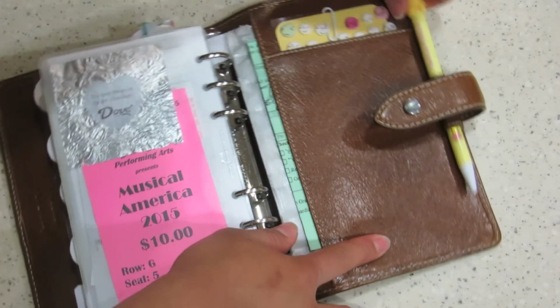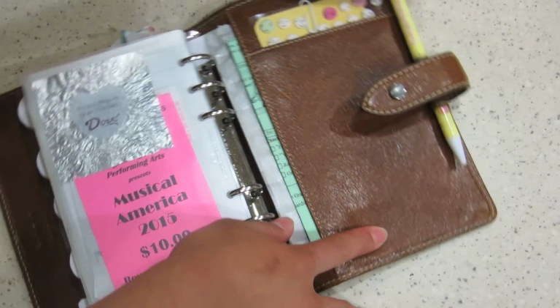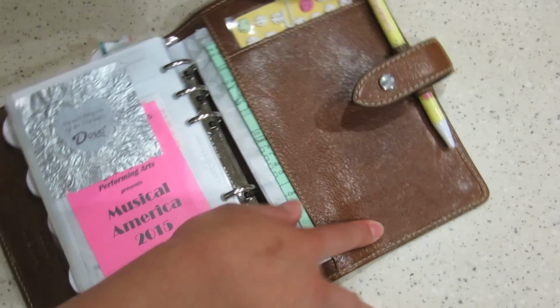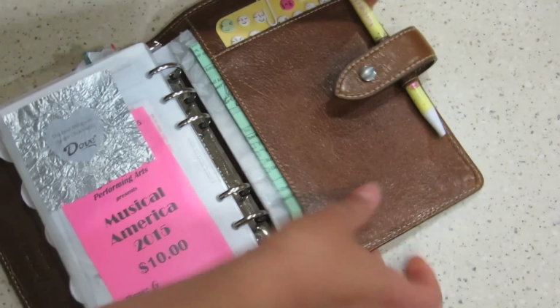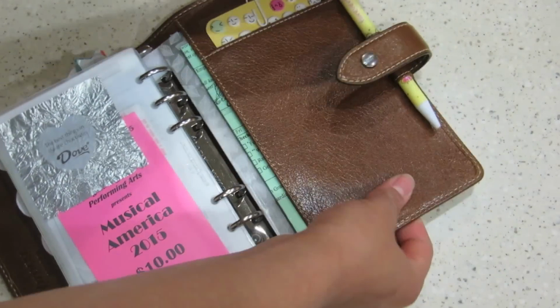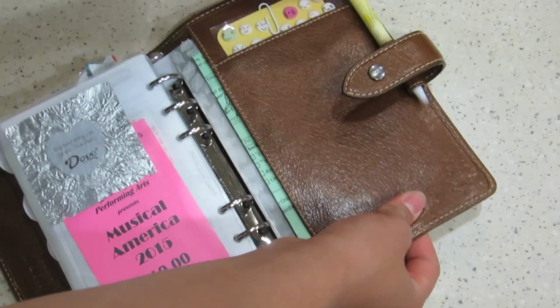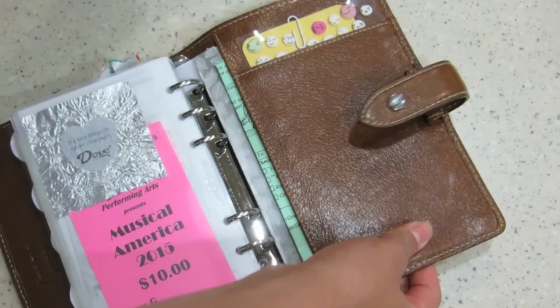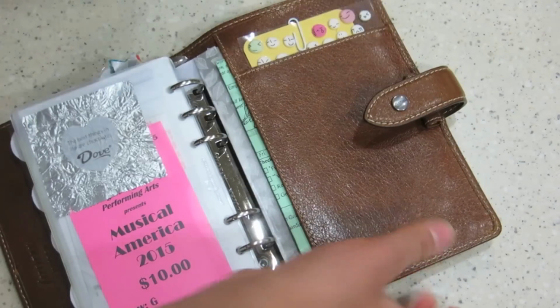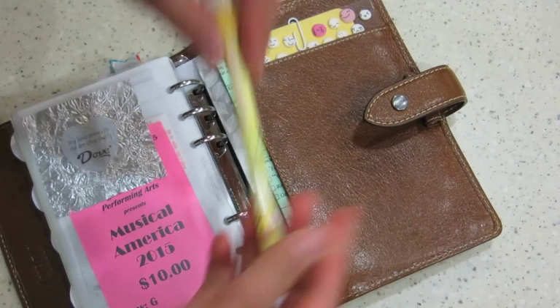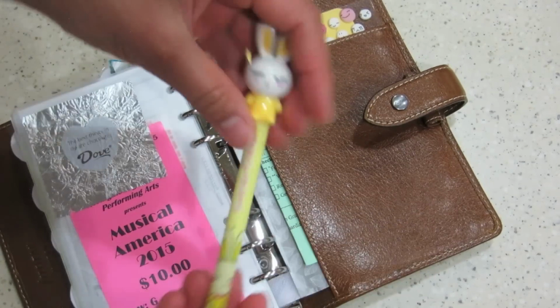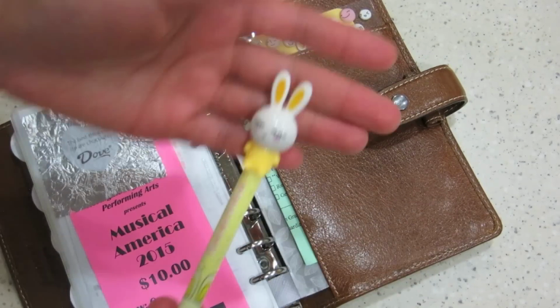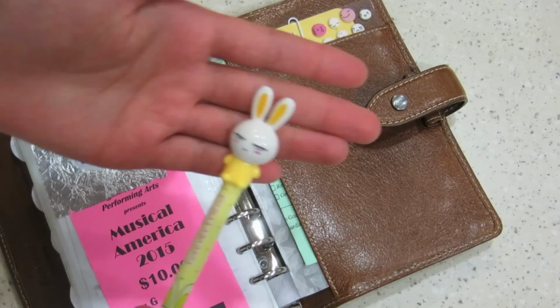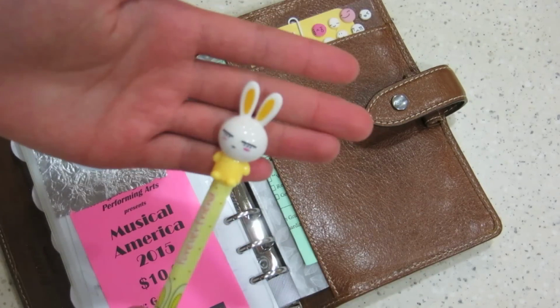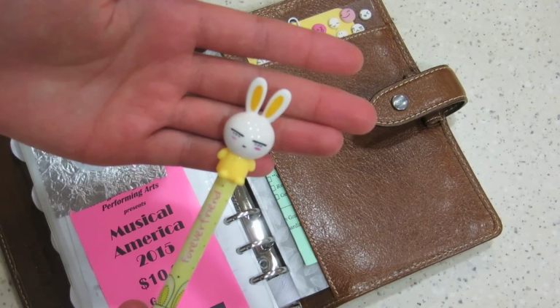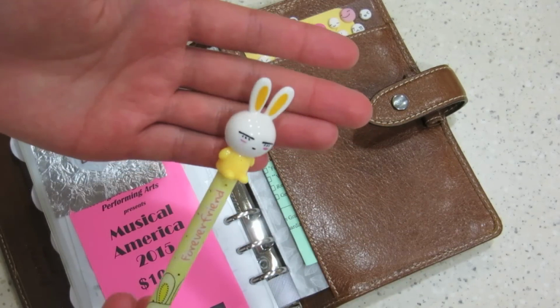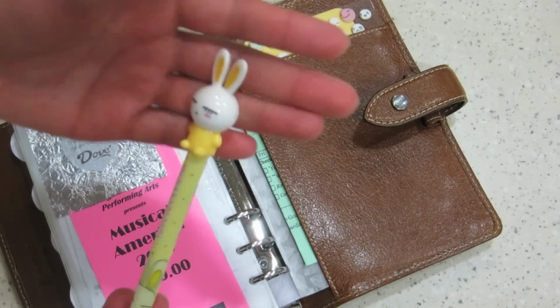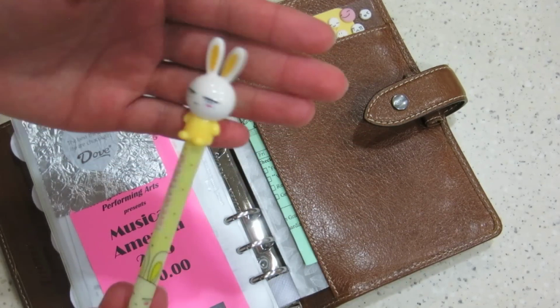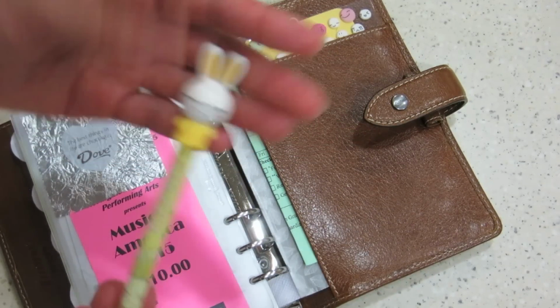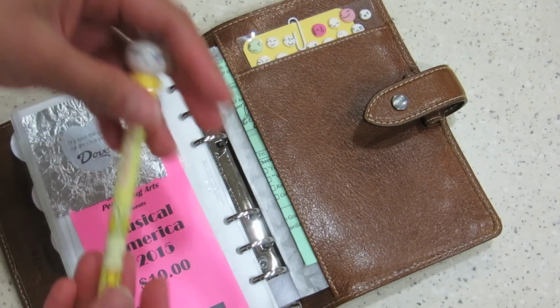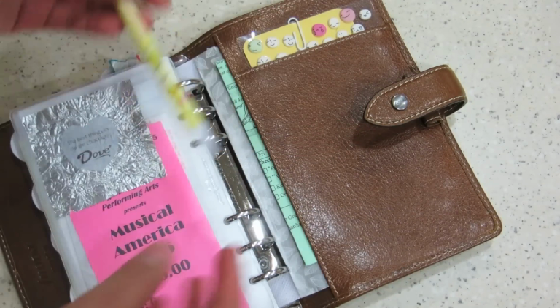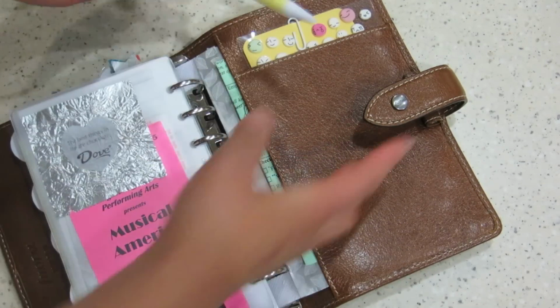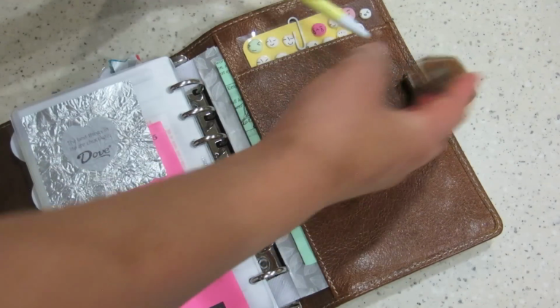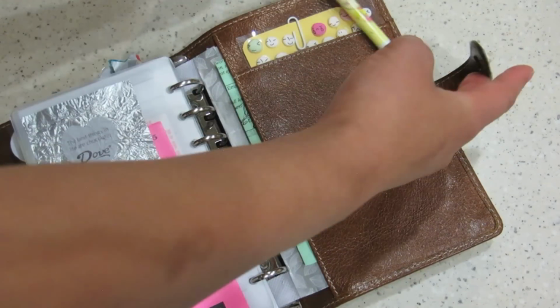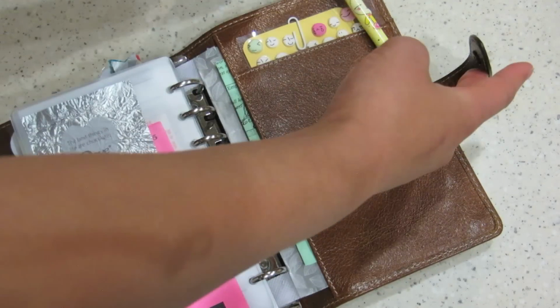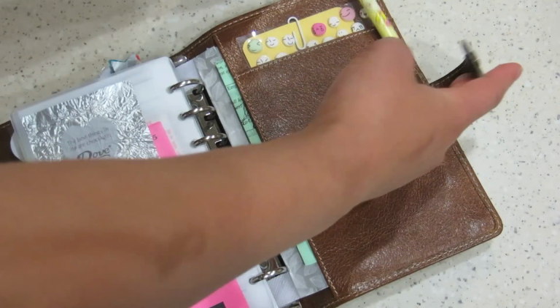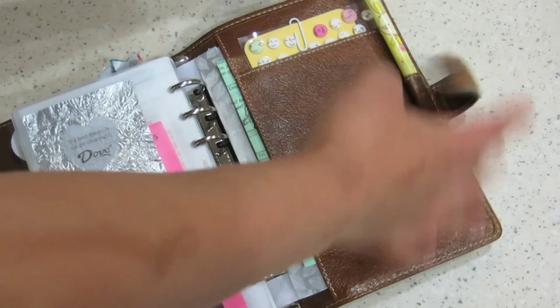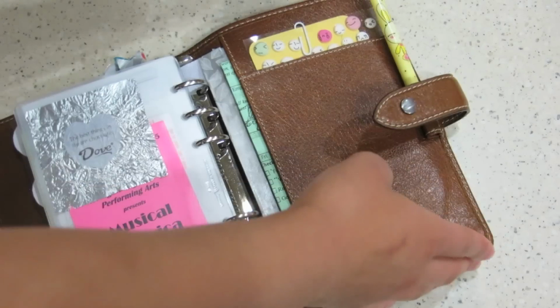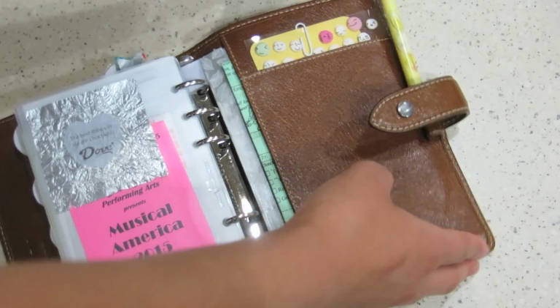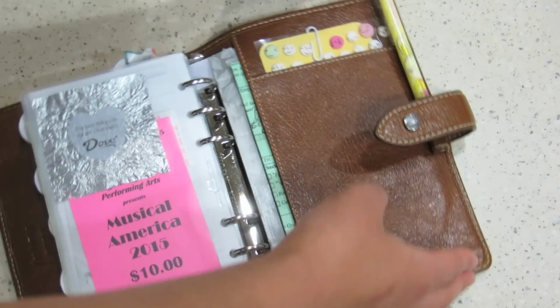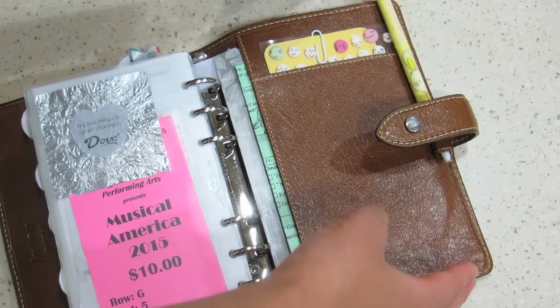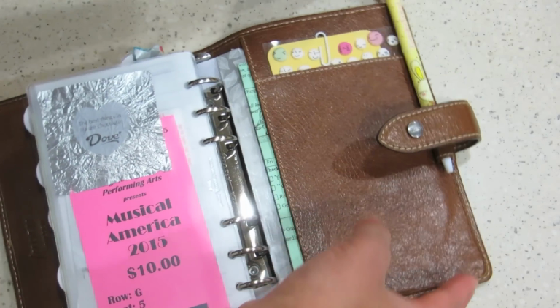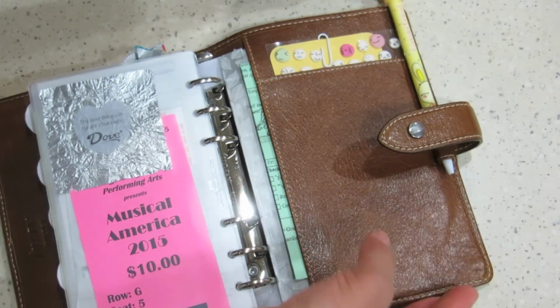In the pen loop here I just have this pen — I don't use it, it's just for decorational purposes.